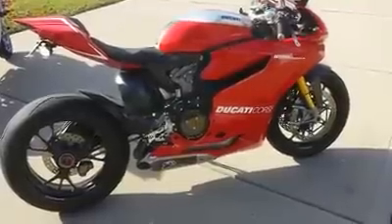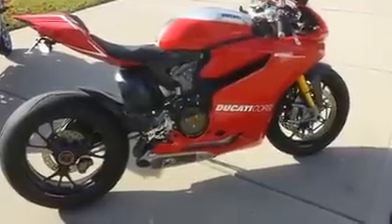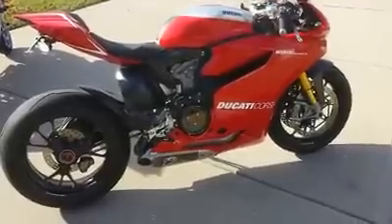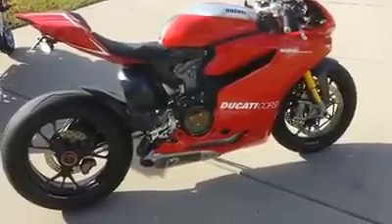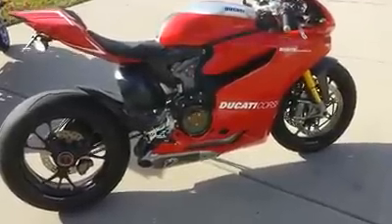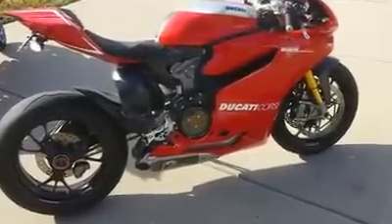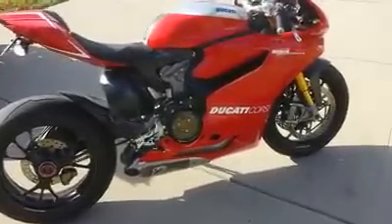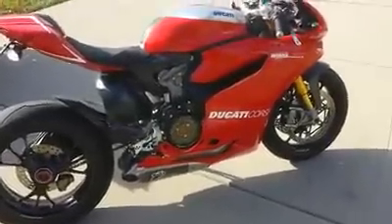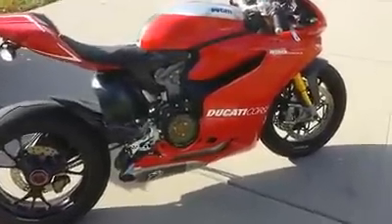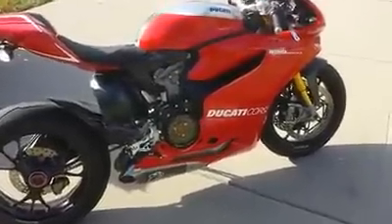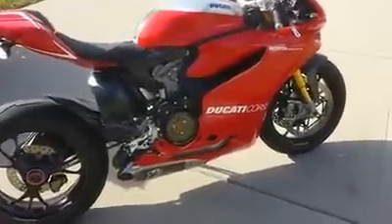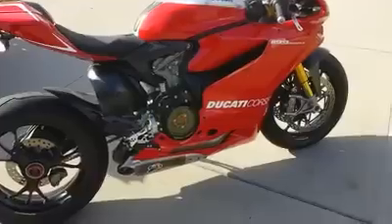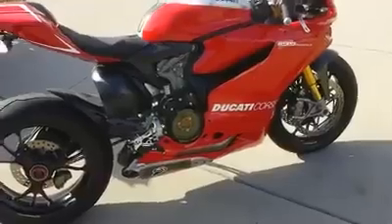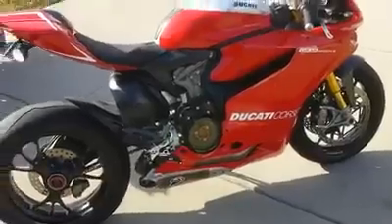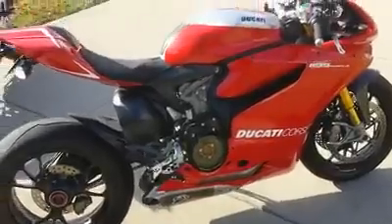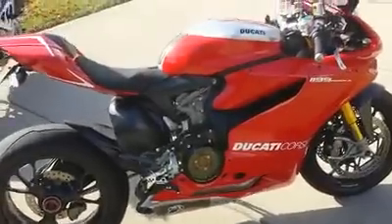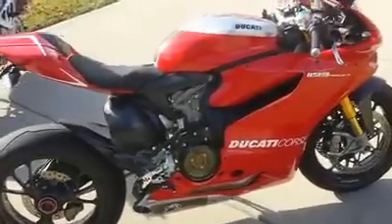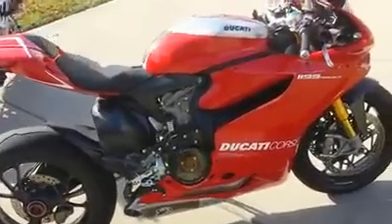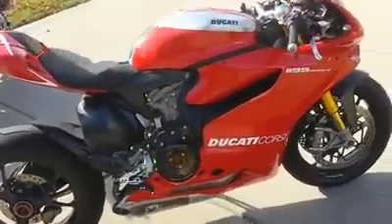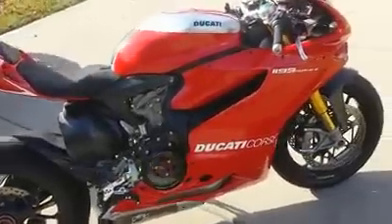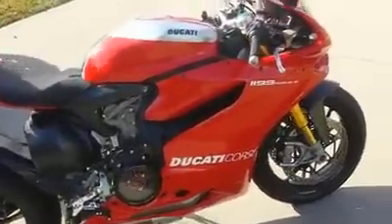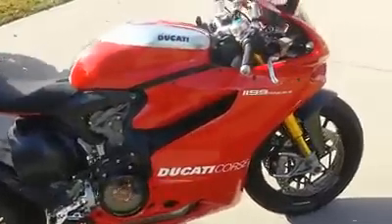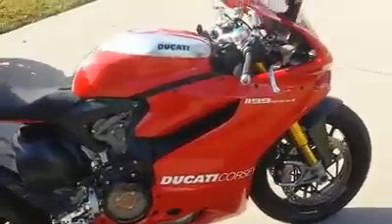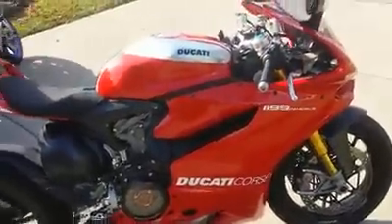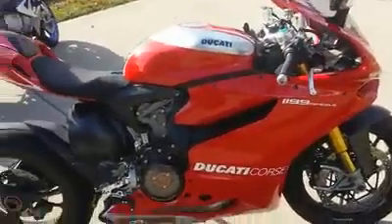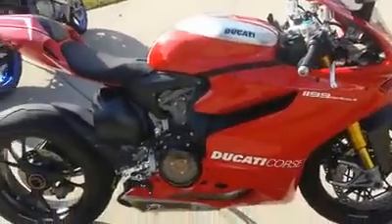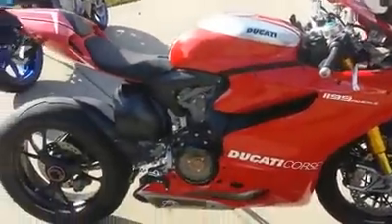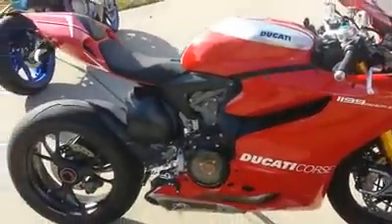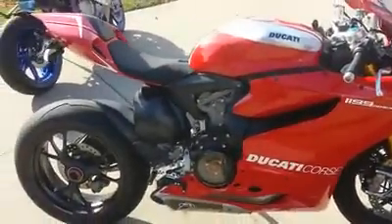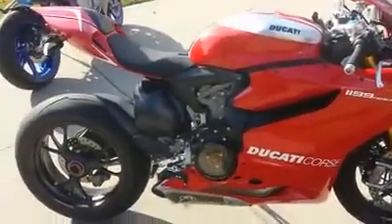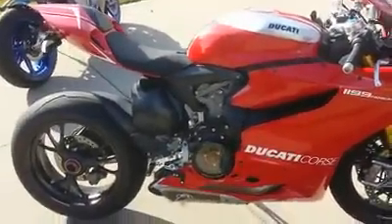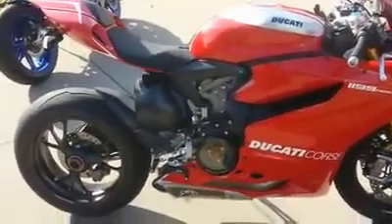This is my 2013 Ducati Panigale R. I've added a few custom parts to it, so I'm going to do a quick walk around.